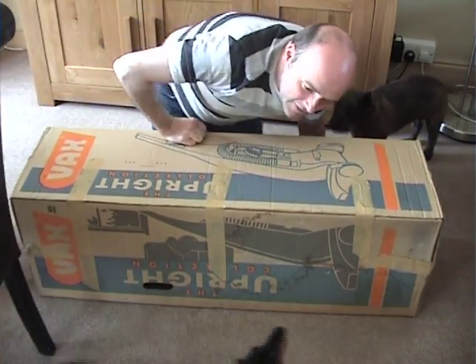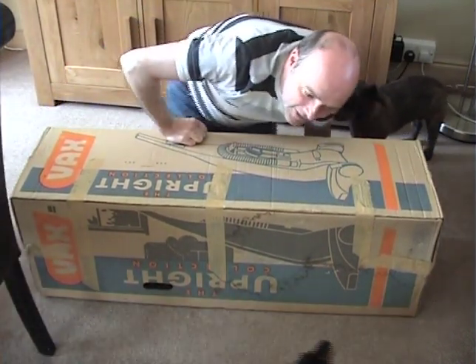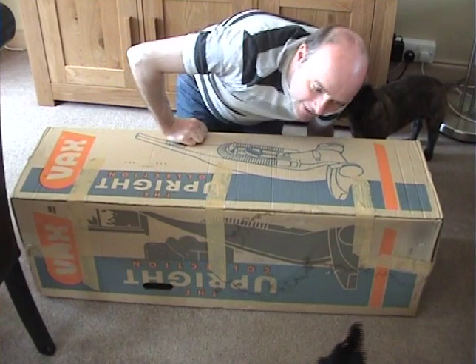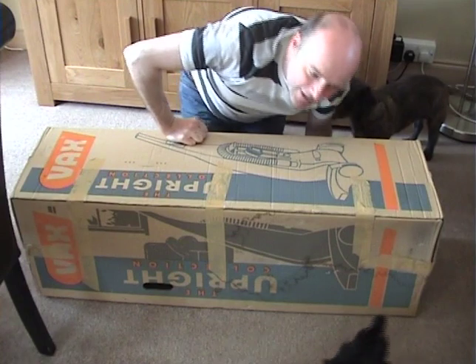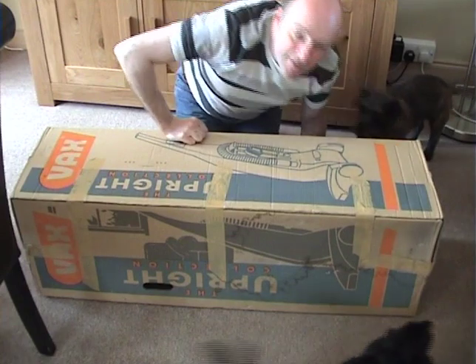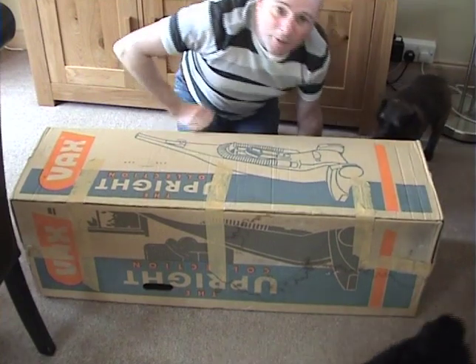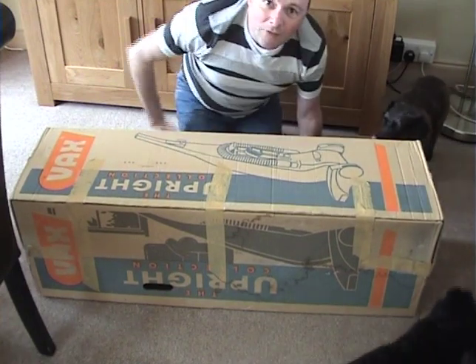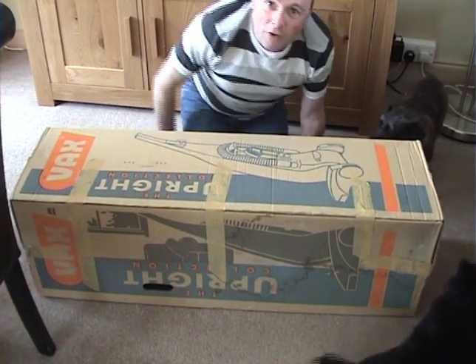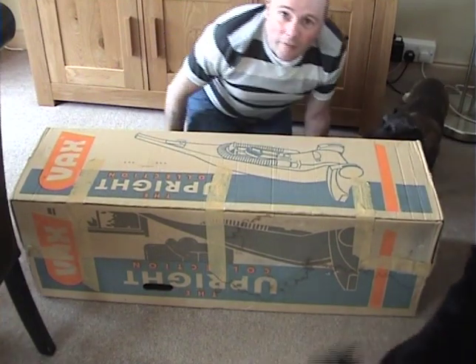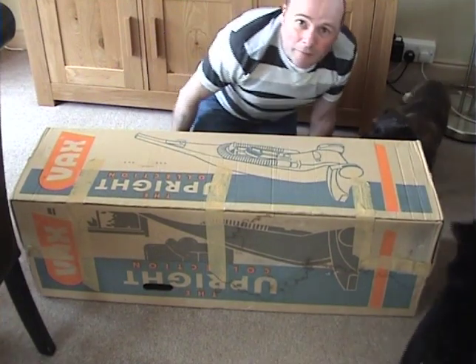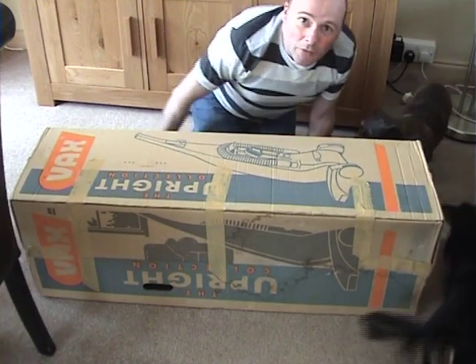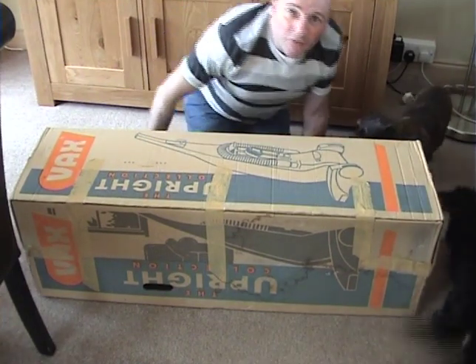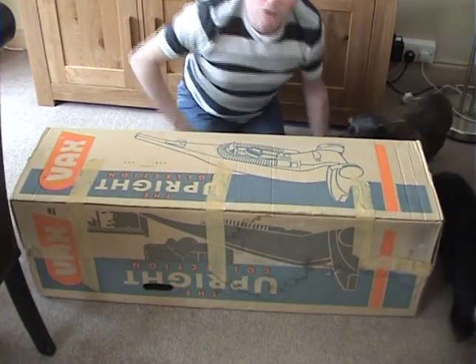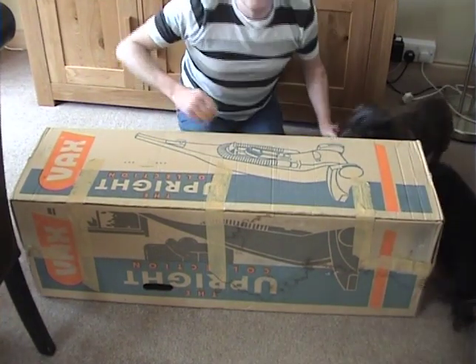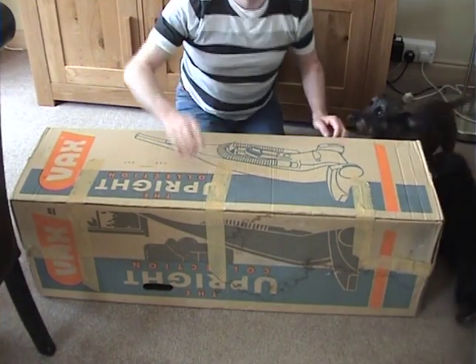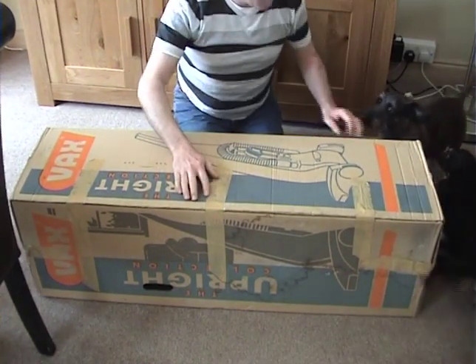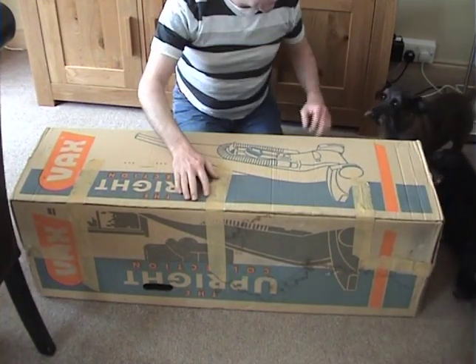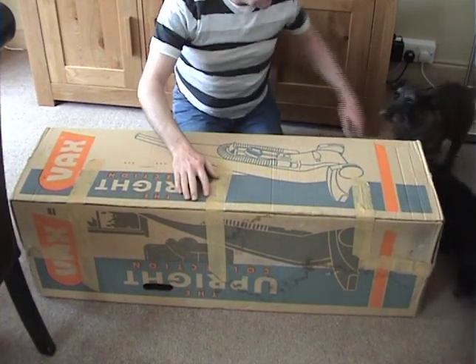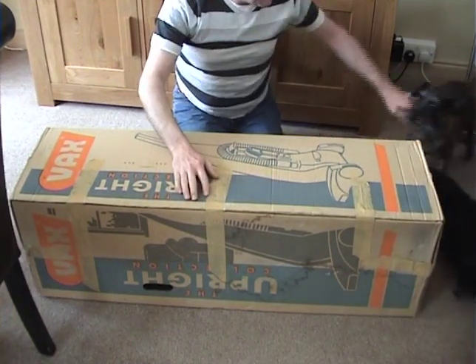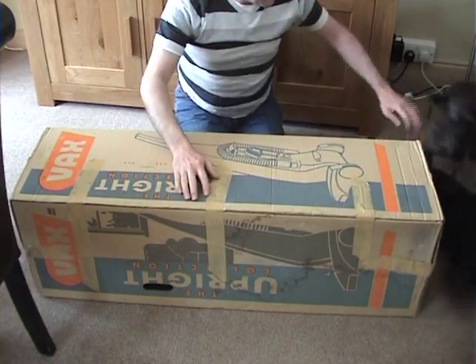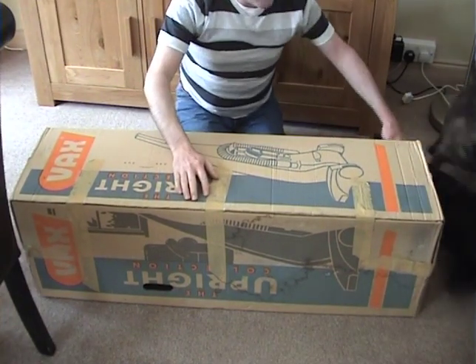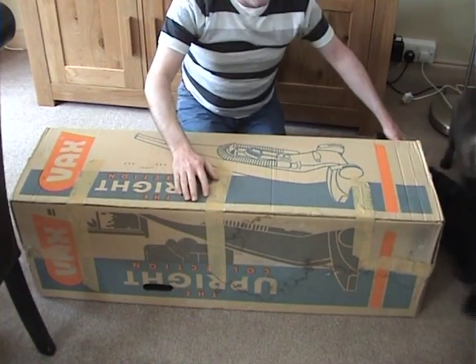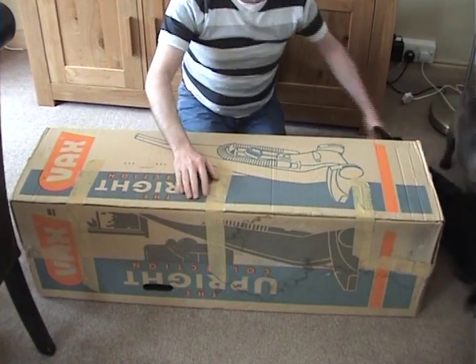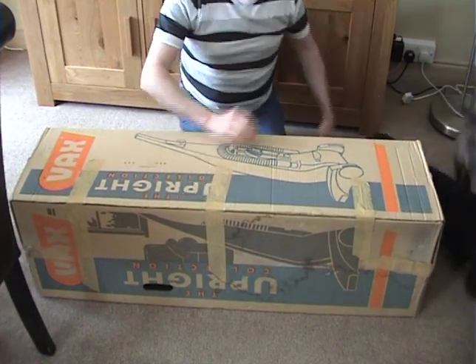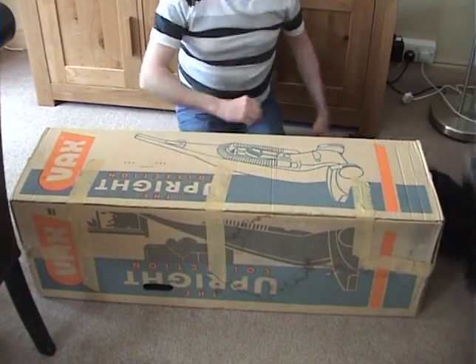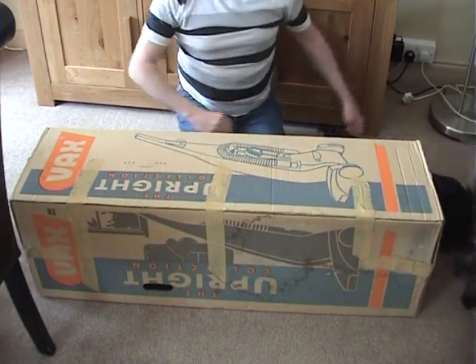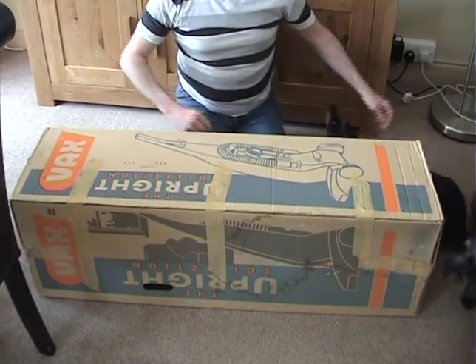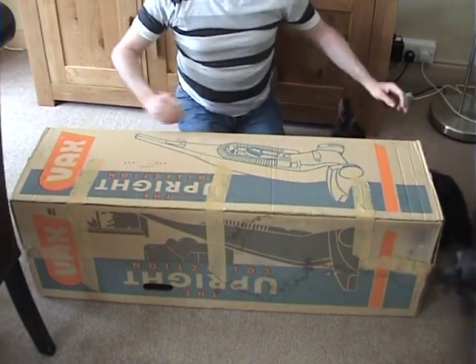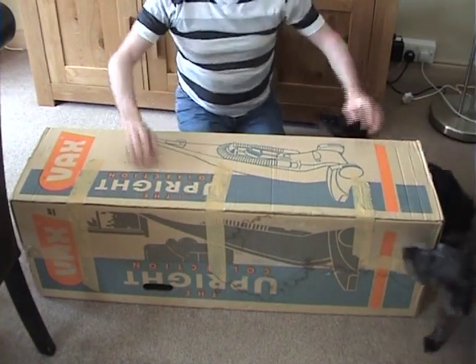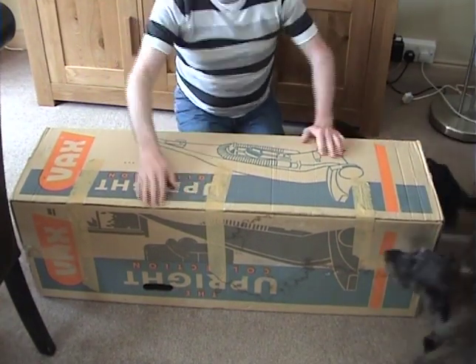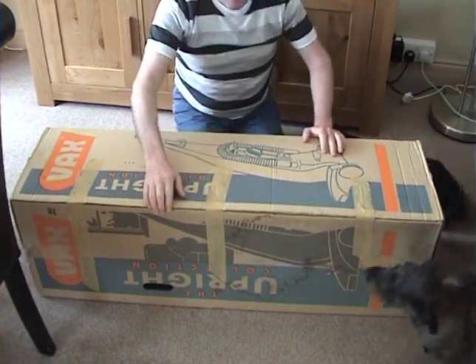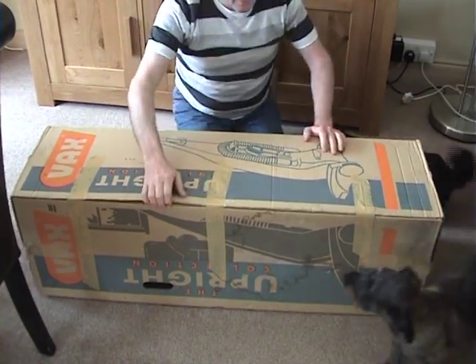Hello, Daisy! Daisy's come to have a look at the big box too. Oh, get off, get off, get off. Come here then.